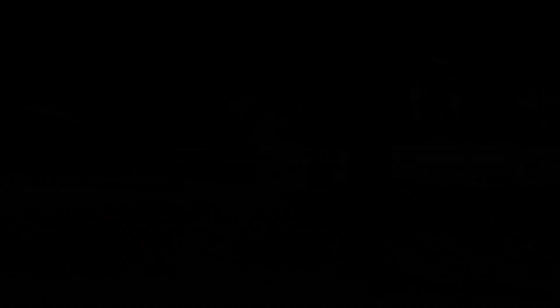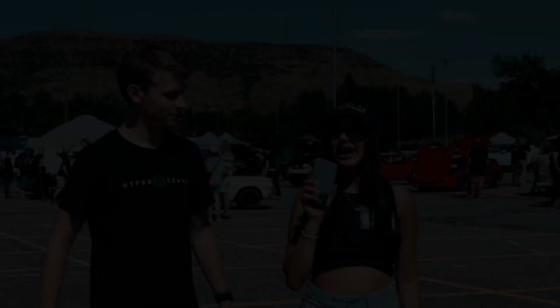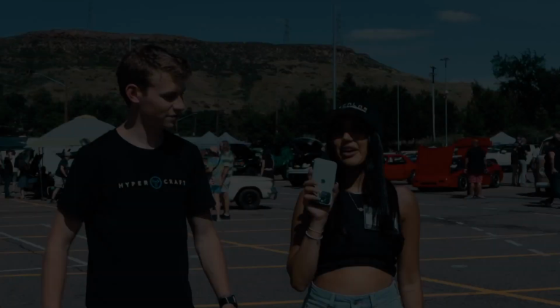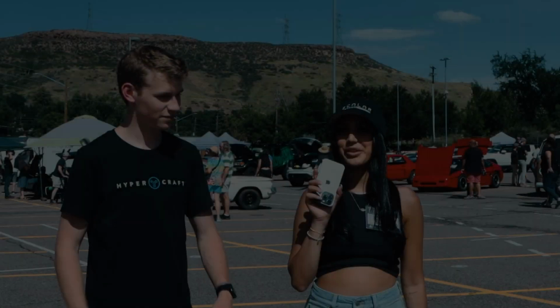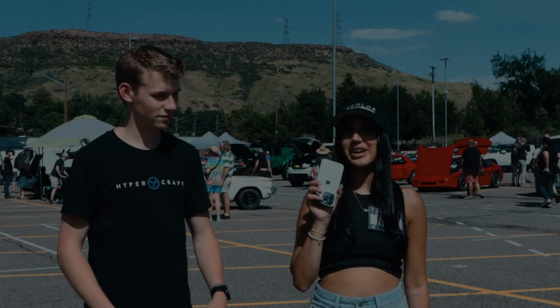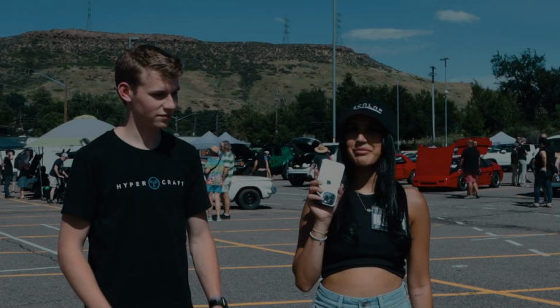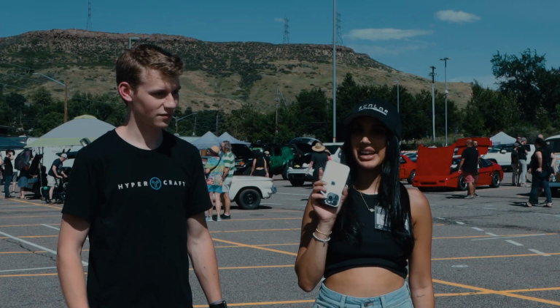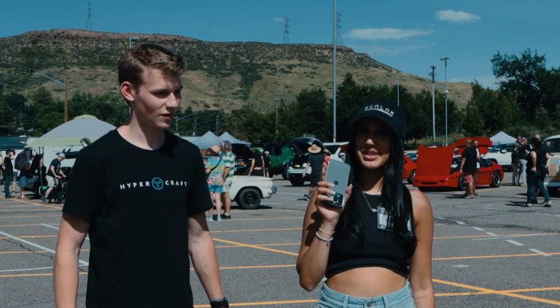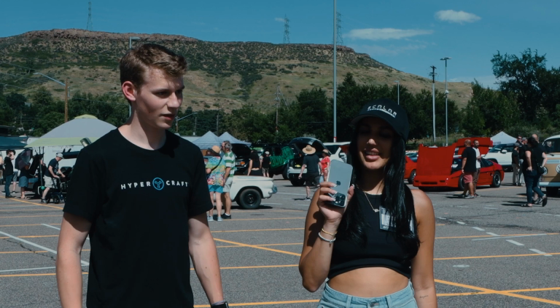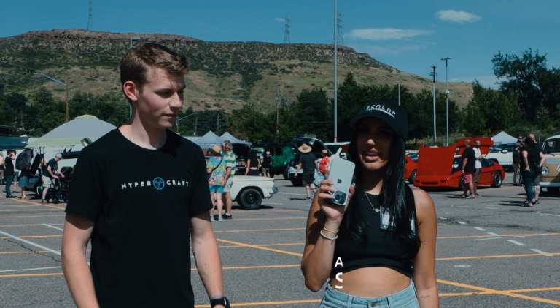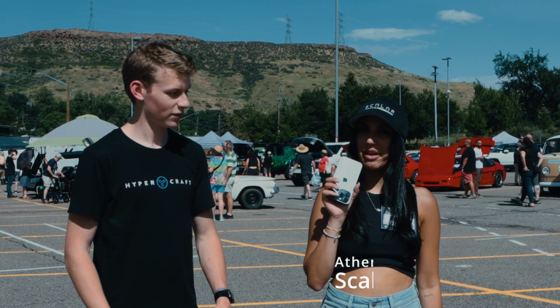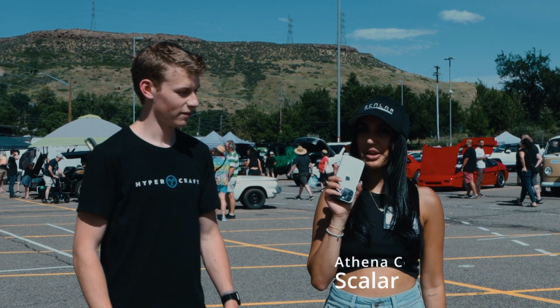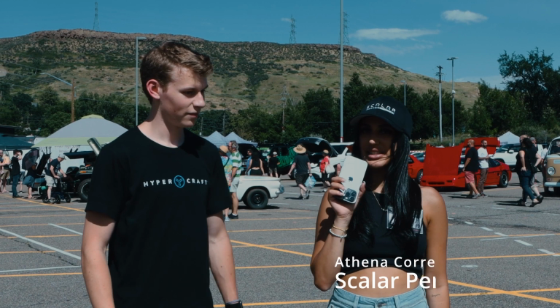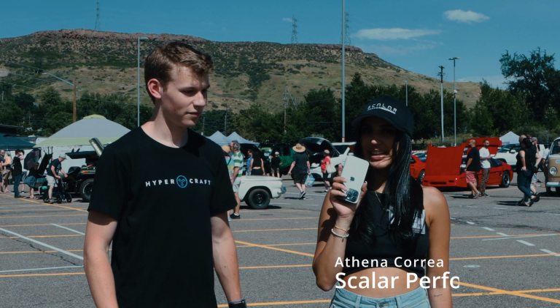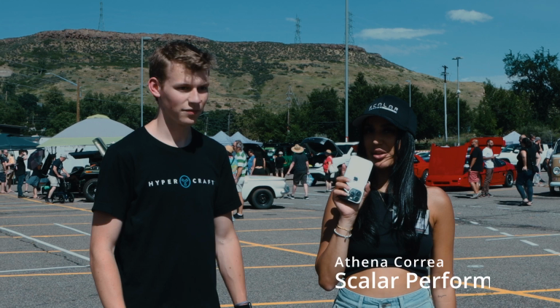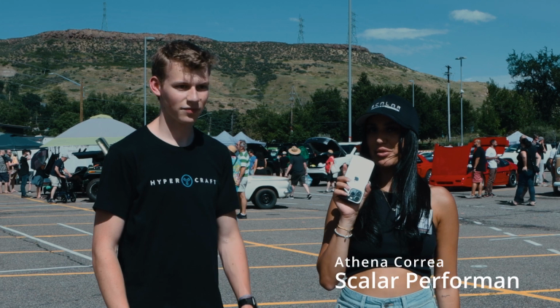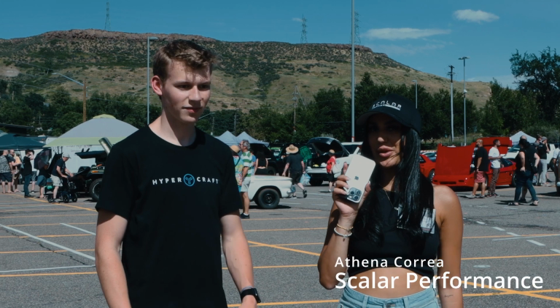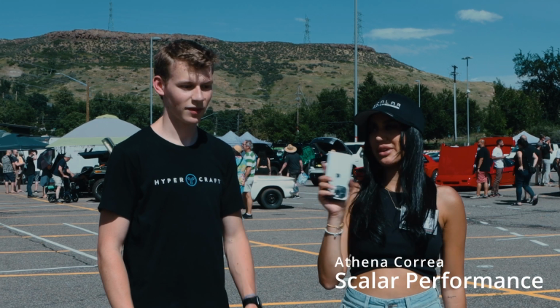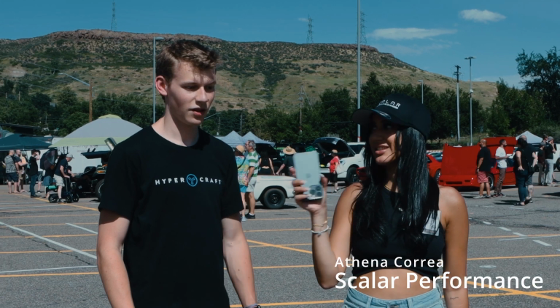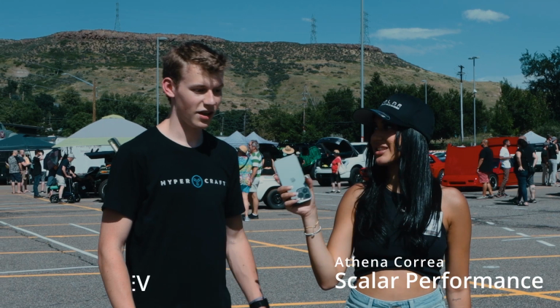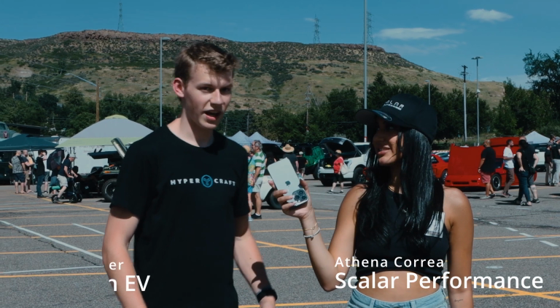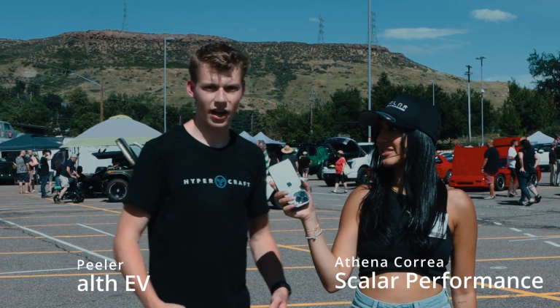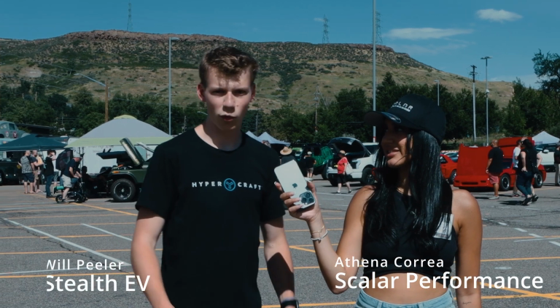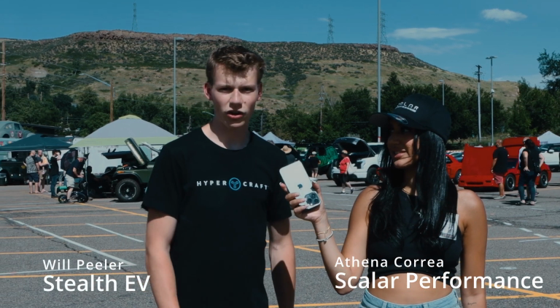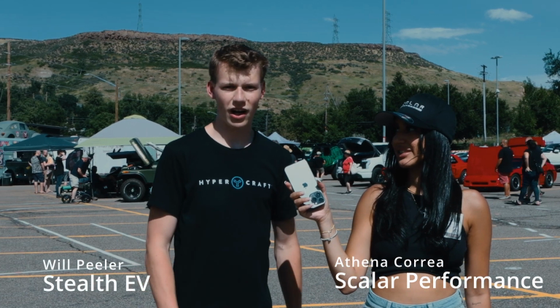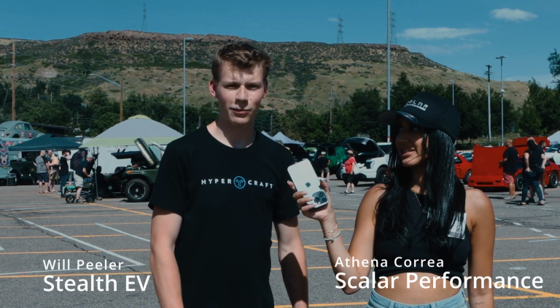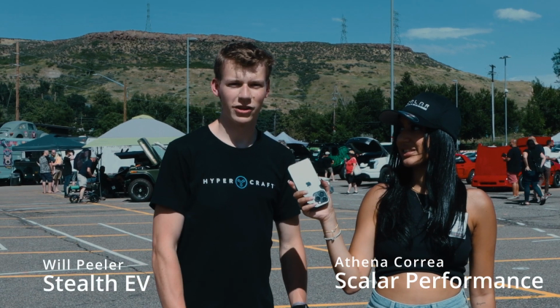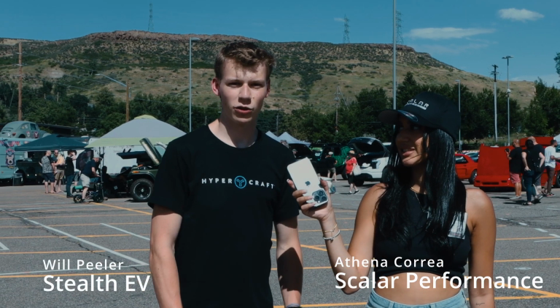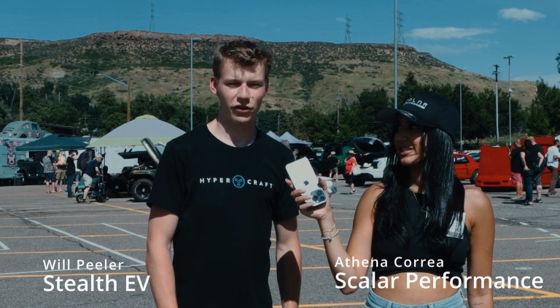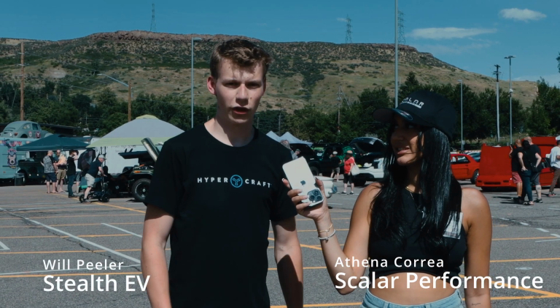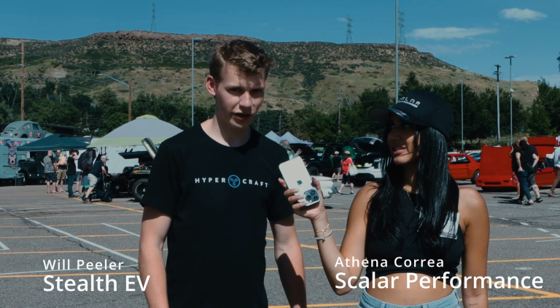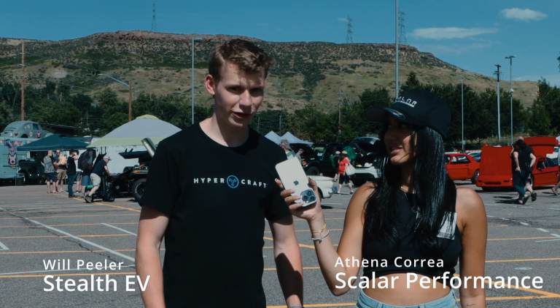Hi everyone, my name is Athena and I'm here with Scalar Performance. And I'm Will, here with Stealth EV.